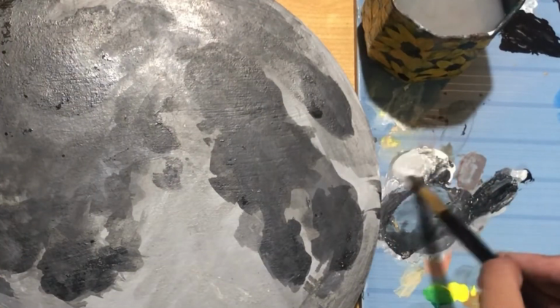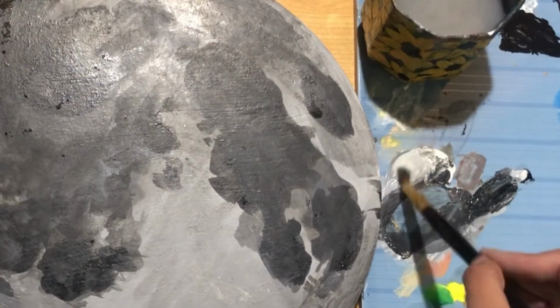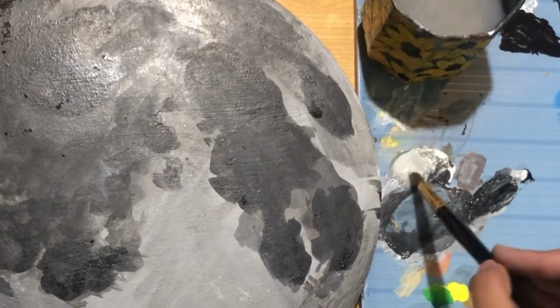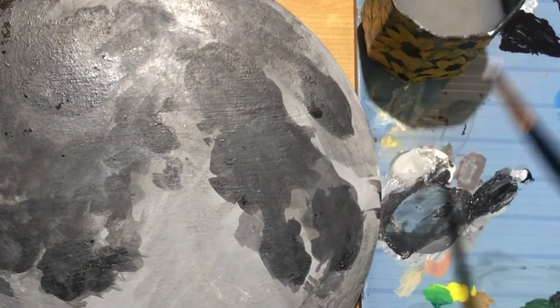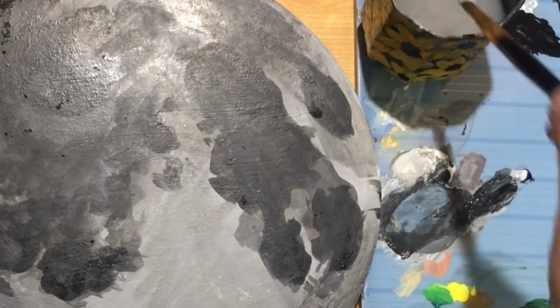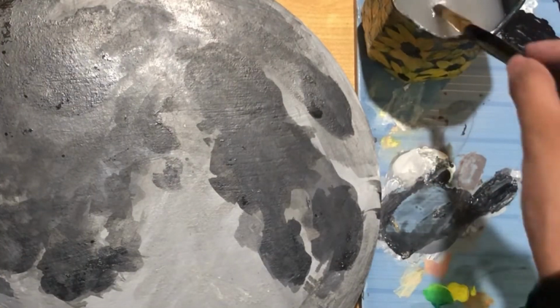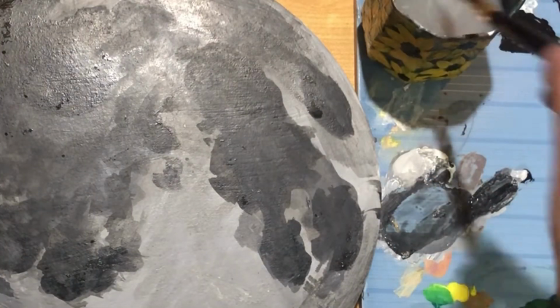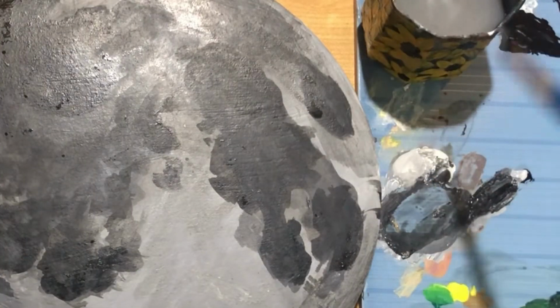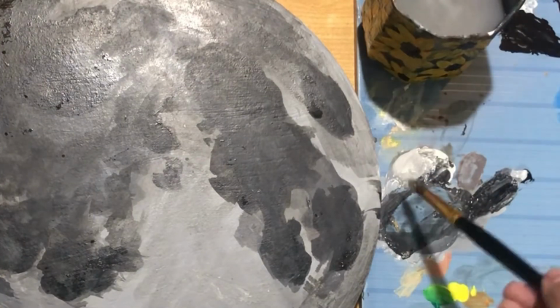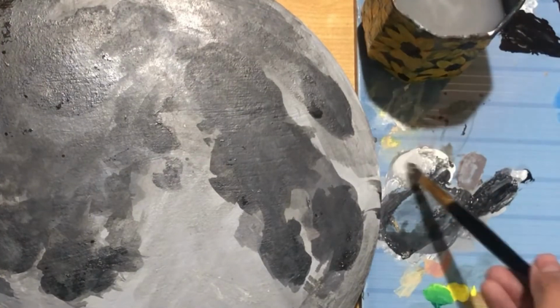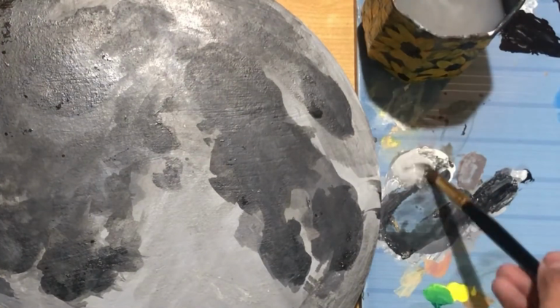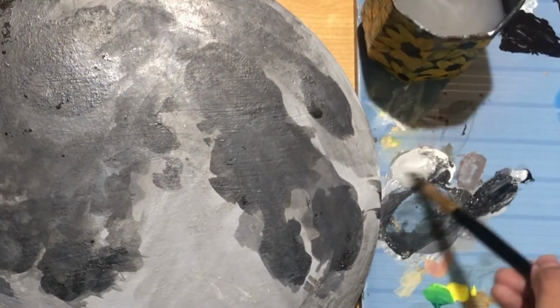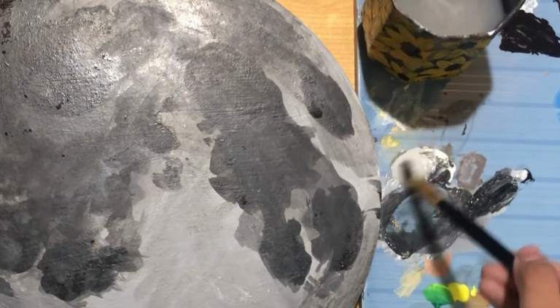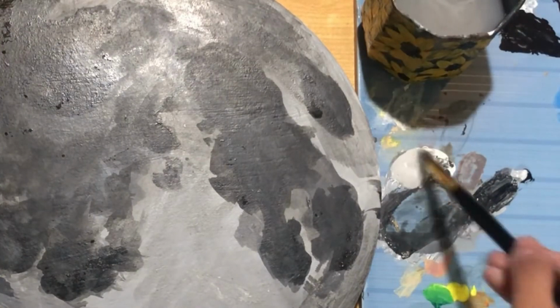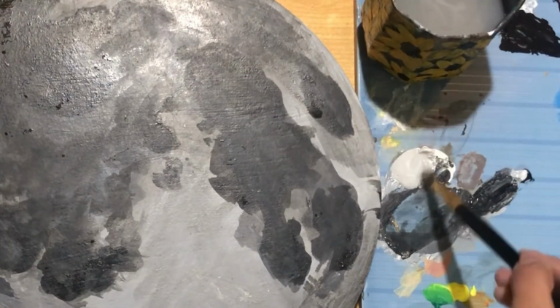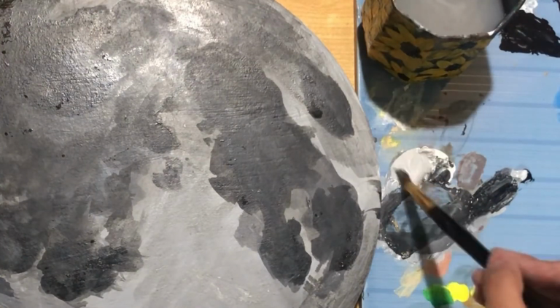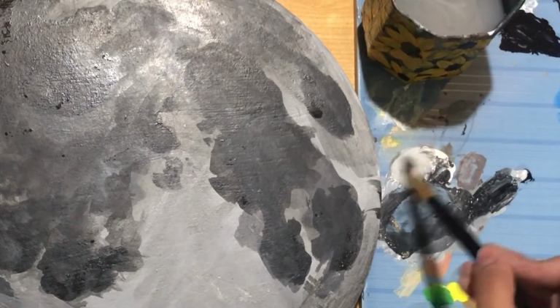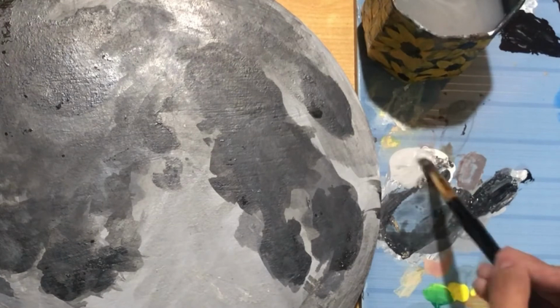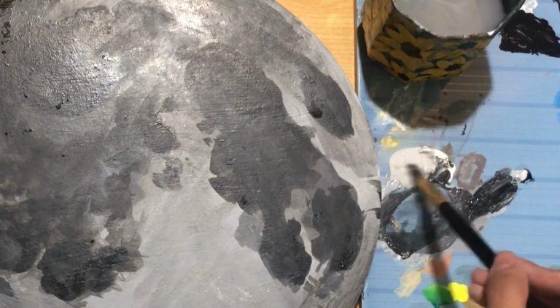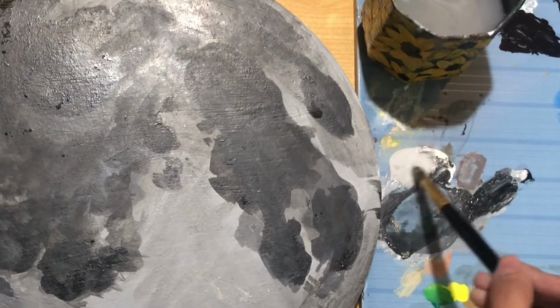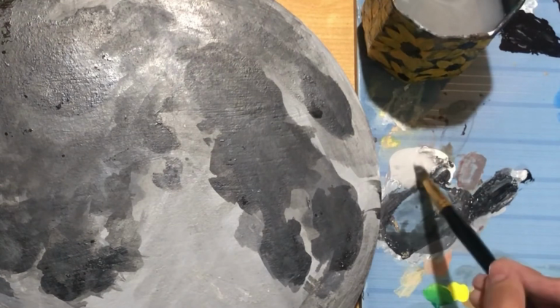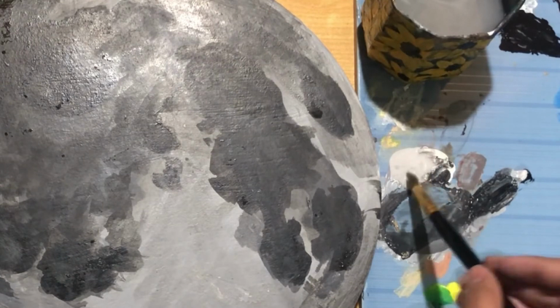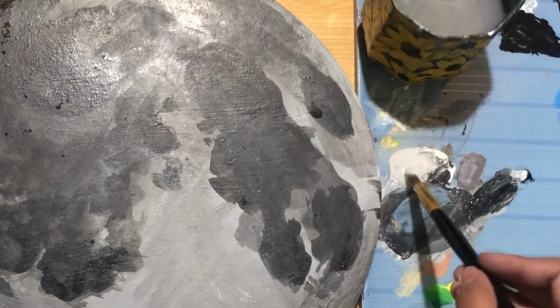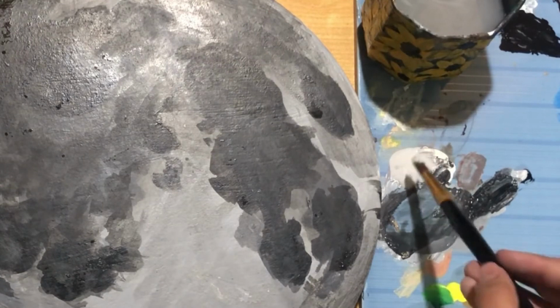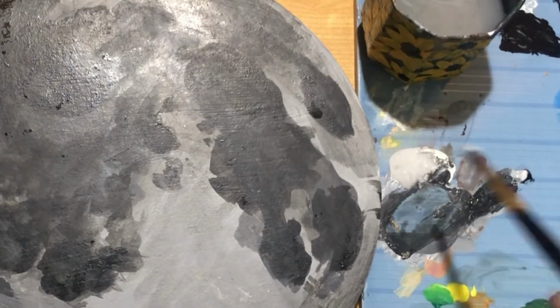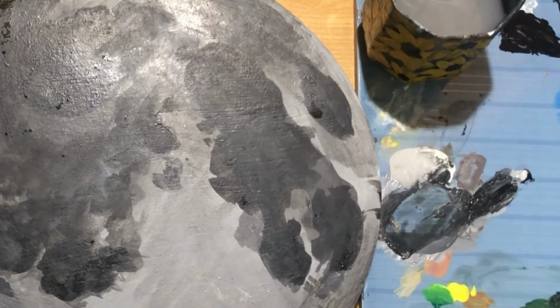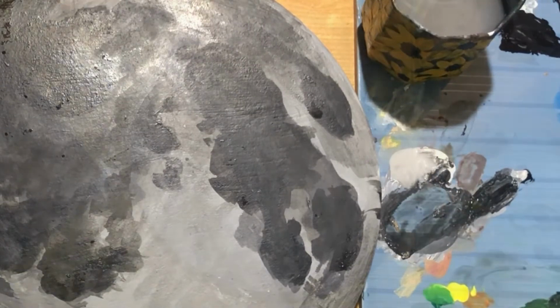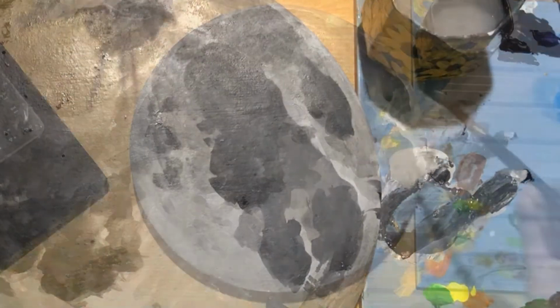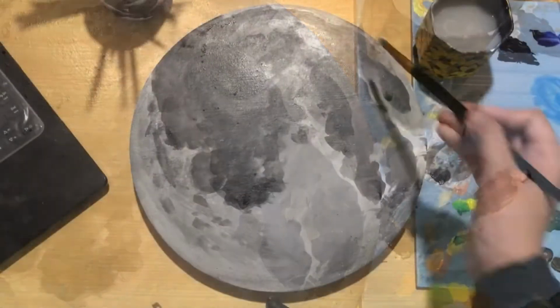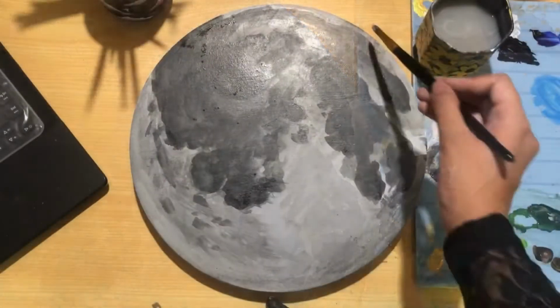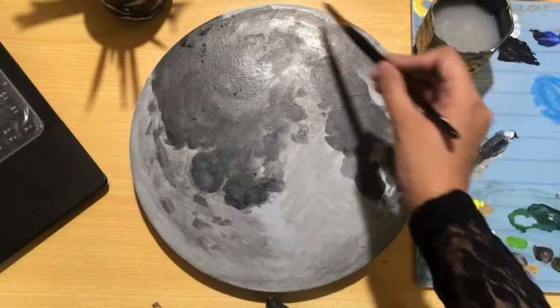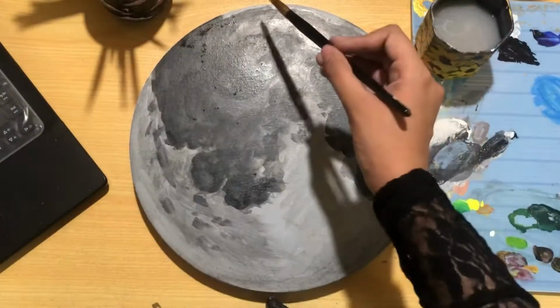With diluted titanium white, I'll coat the areas that are lighter in the reference.